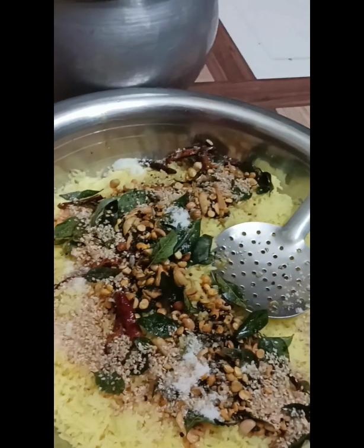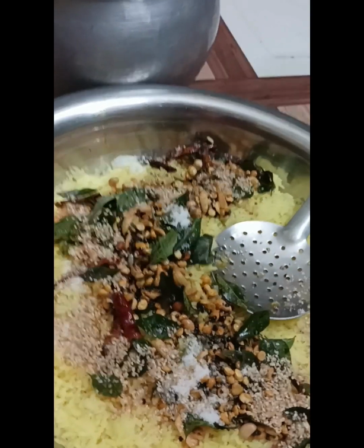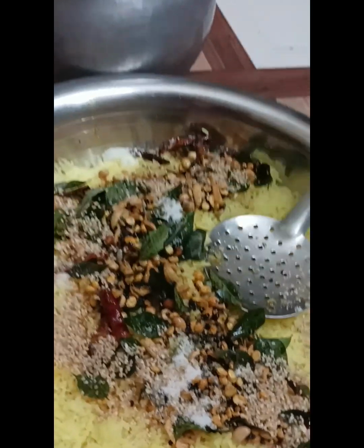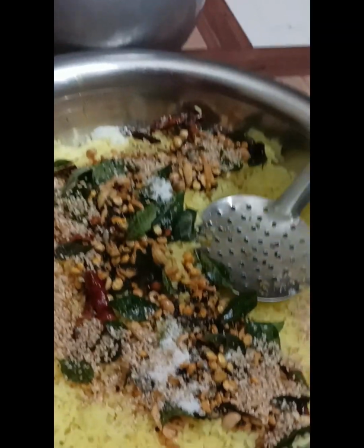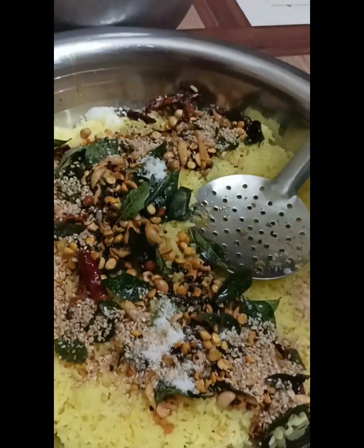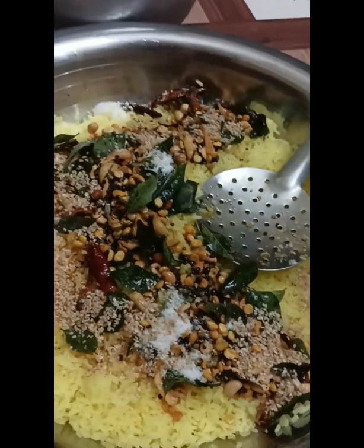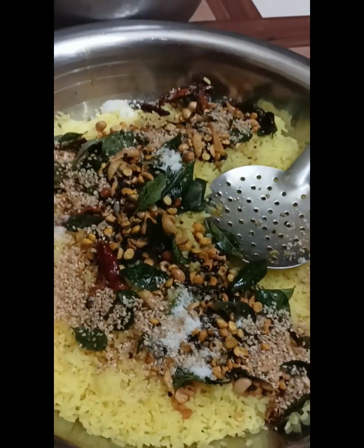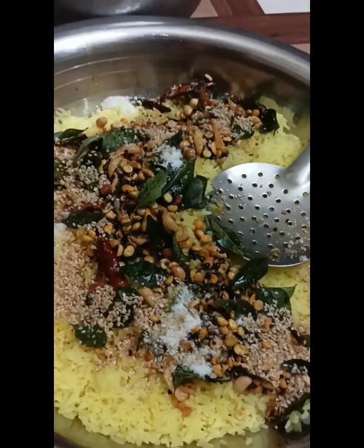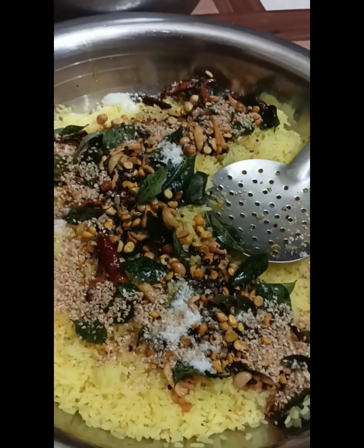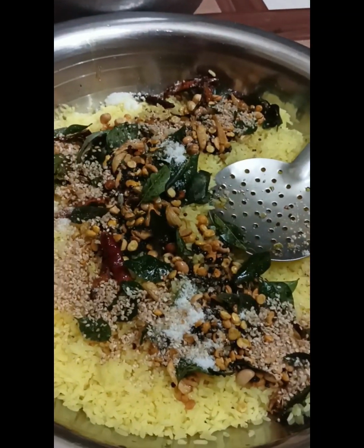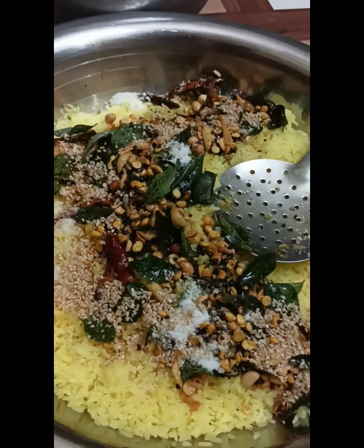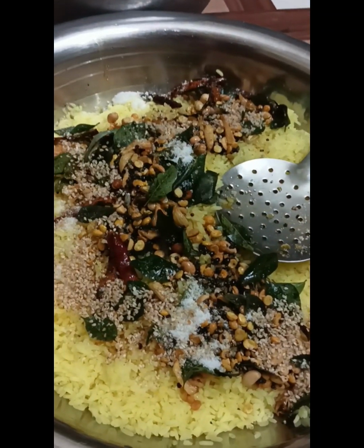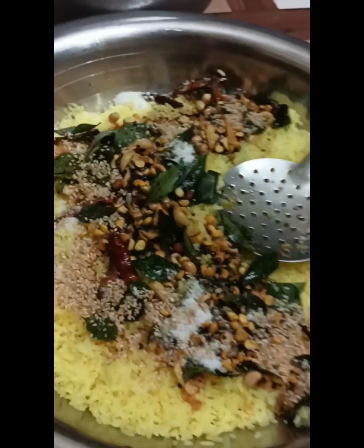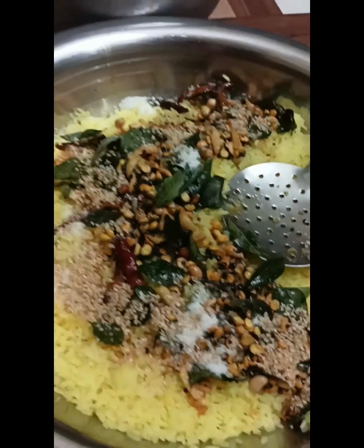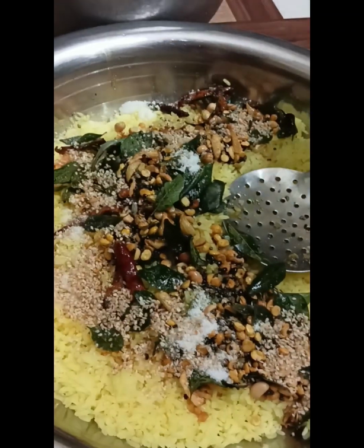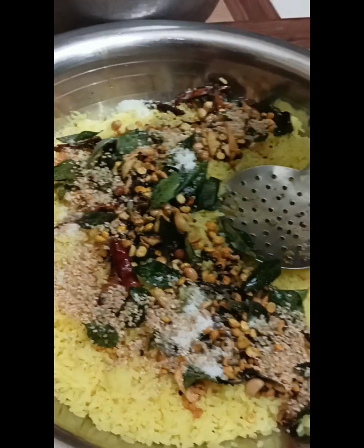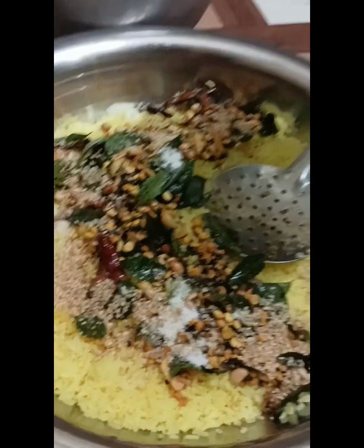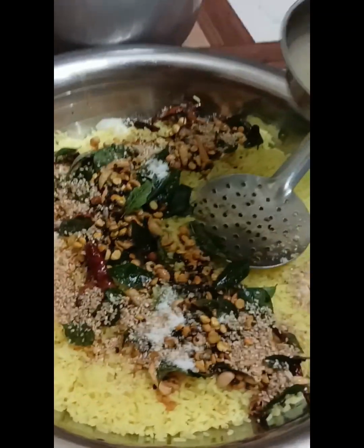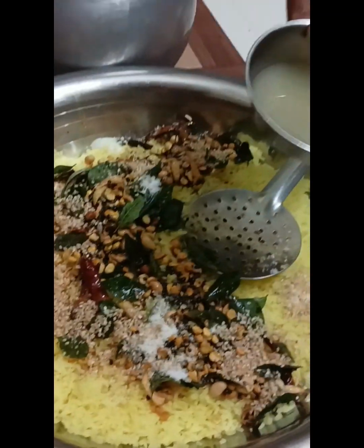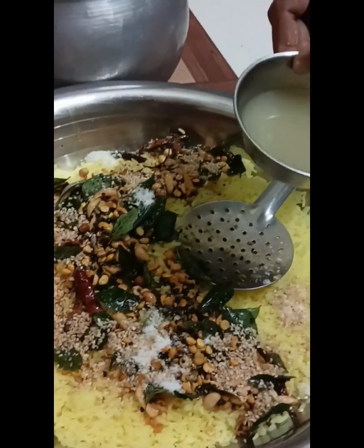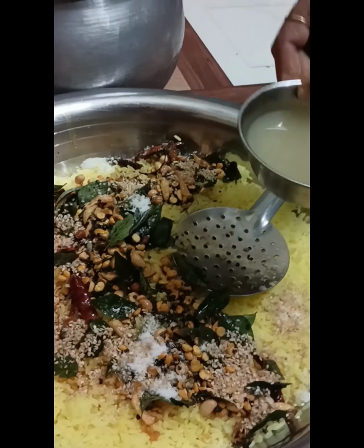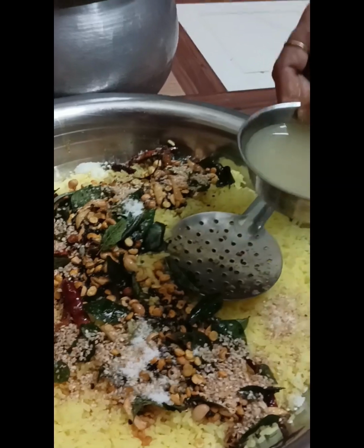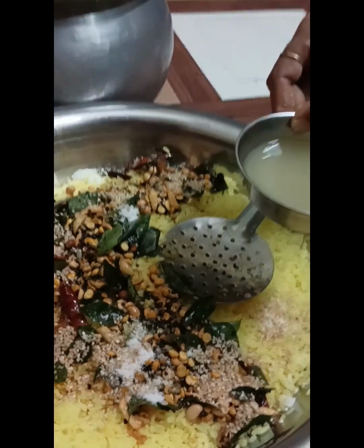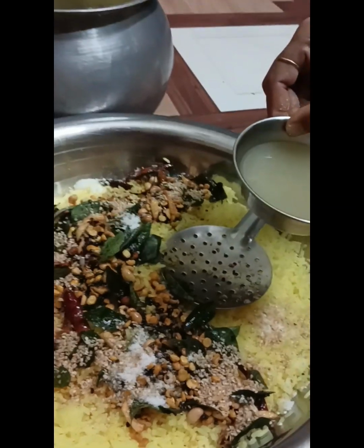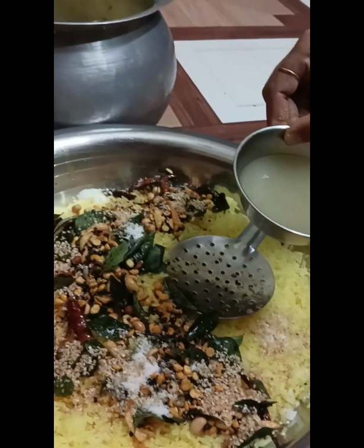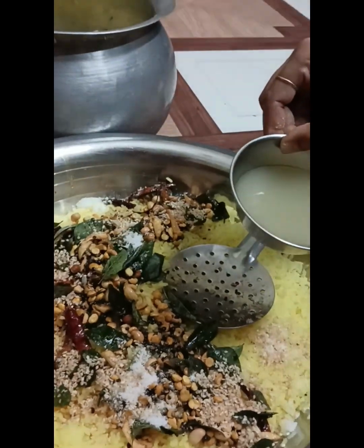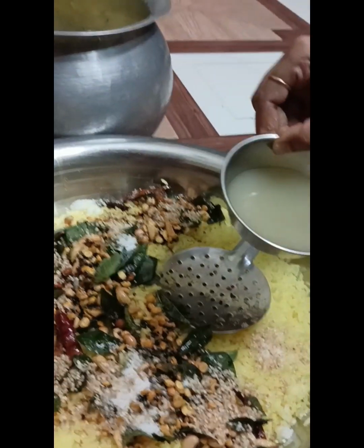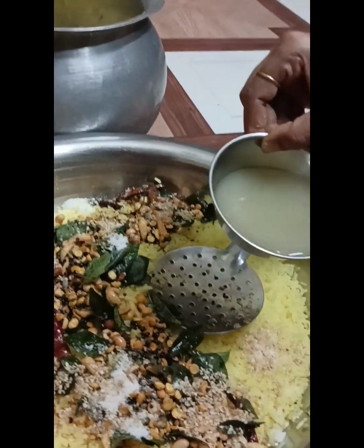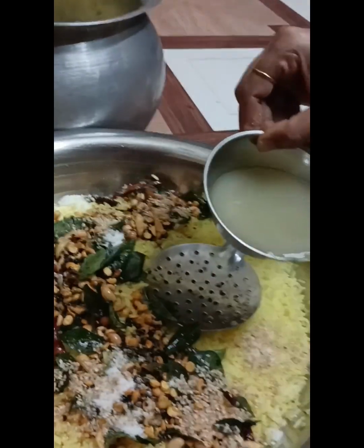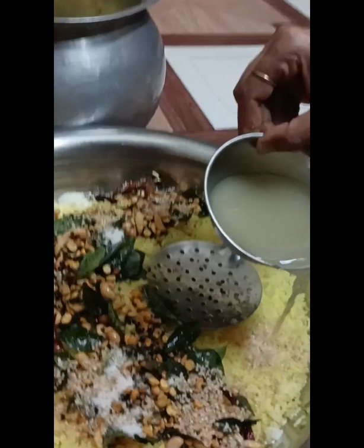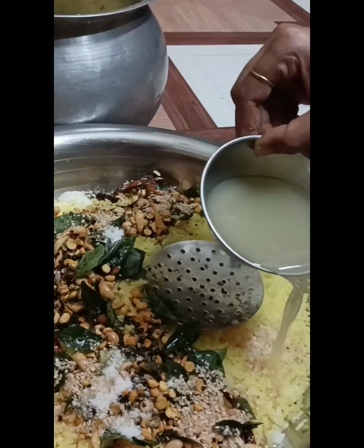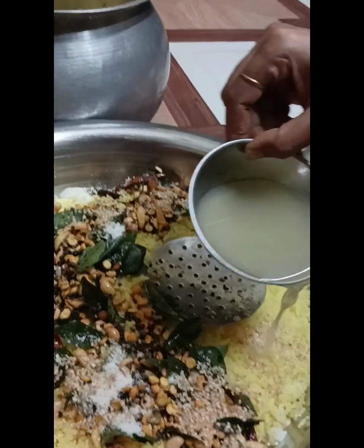This recipe is a South Indian recipe. So this is where we can cook some bread. I'll give it a little piece.